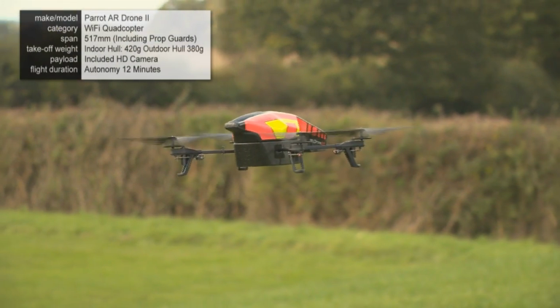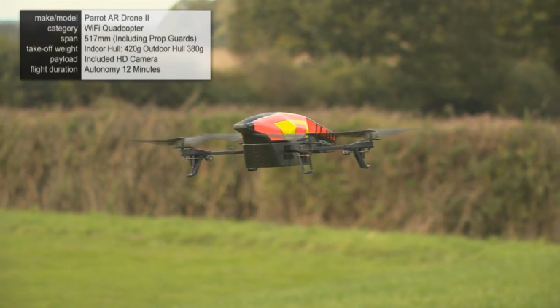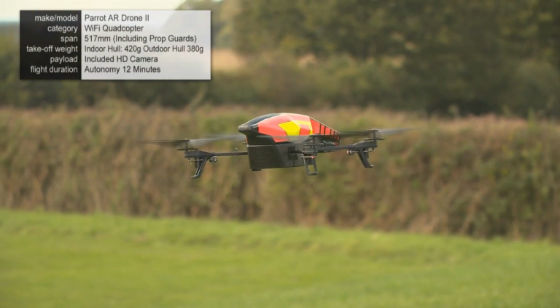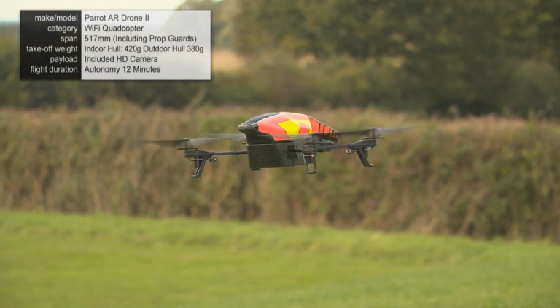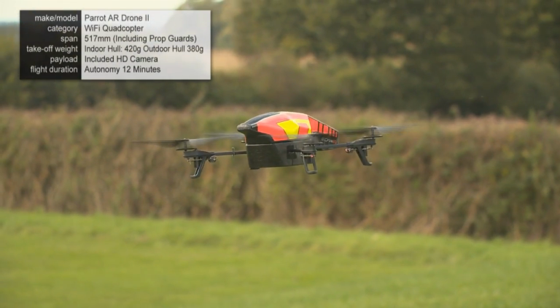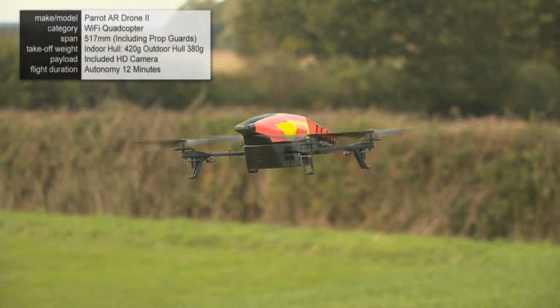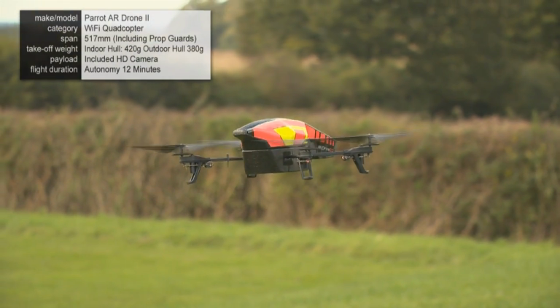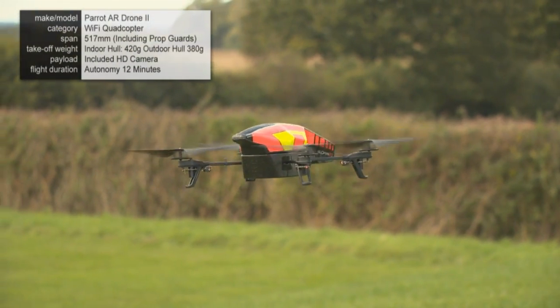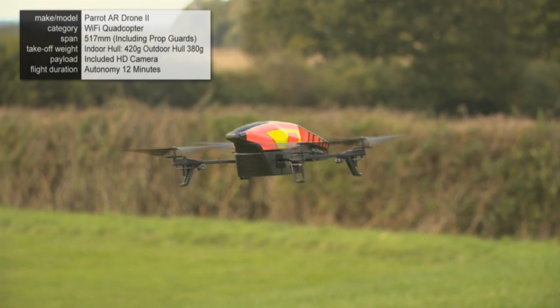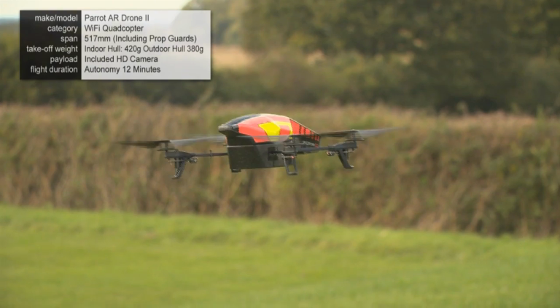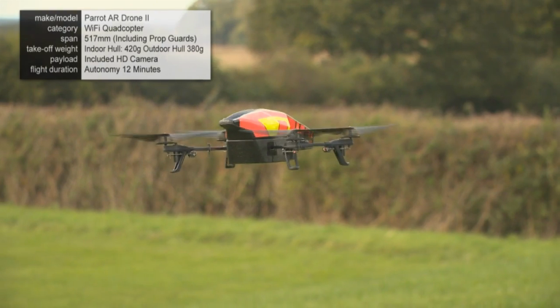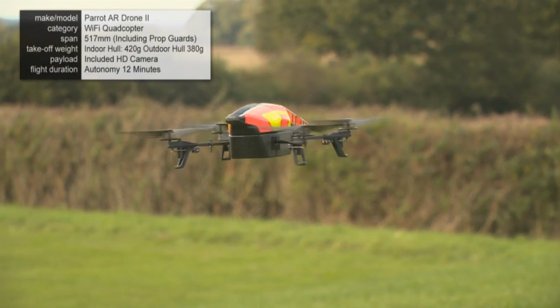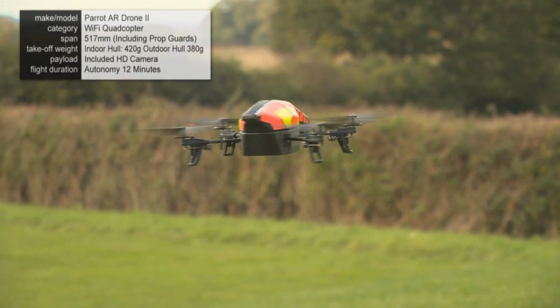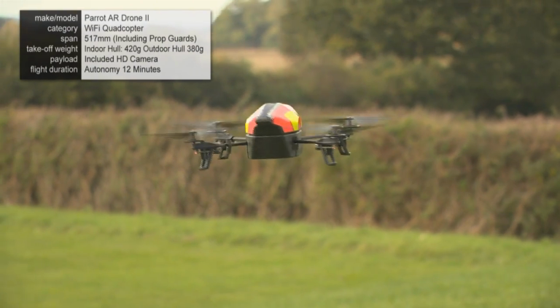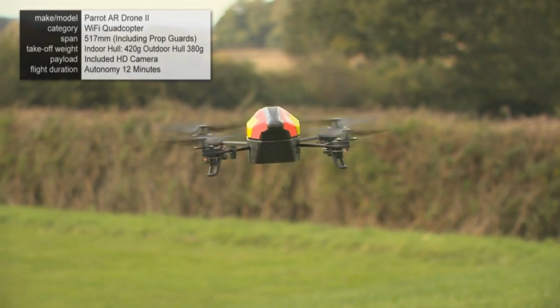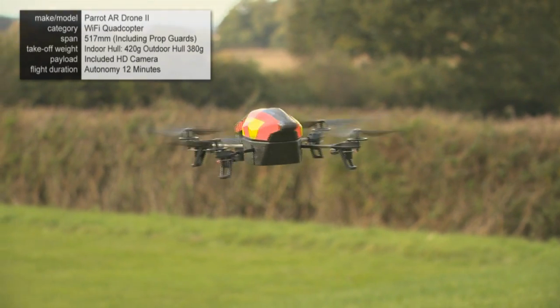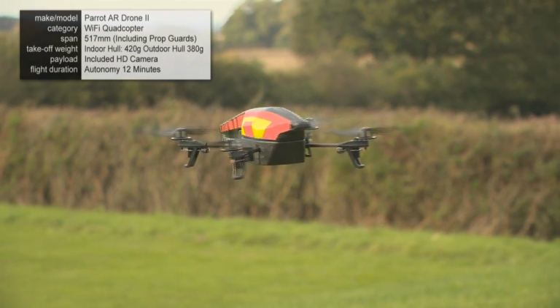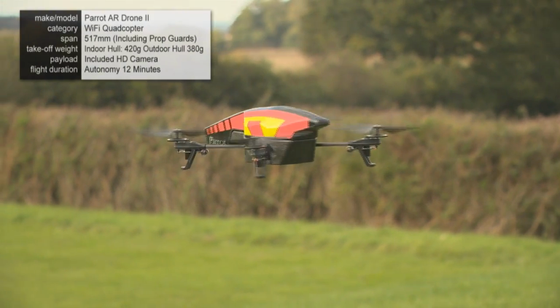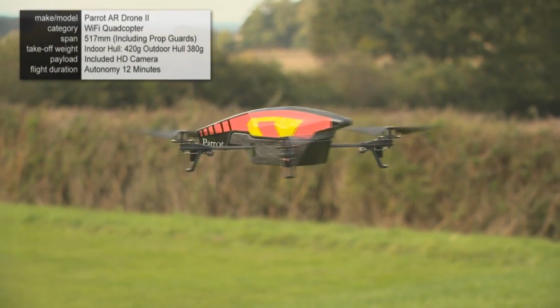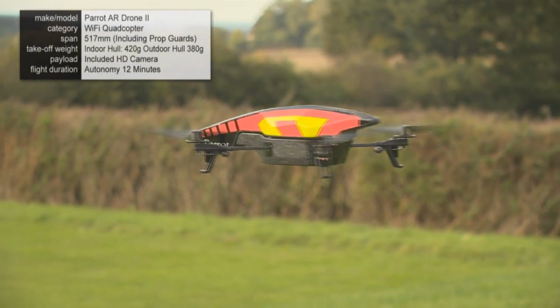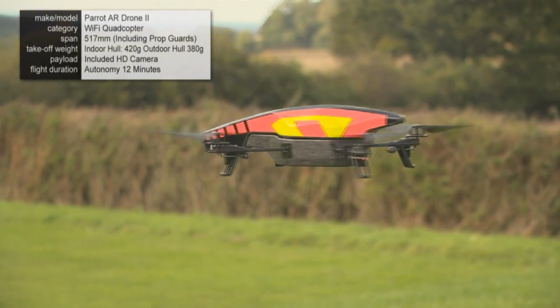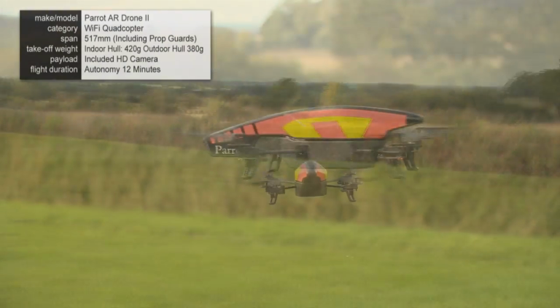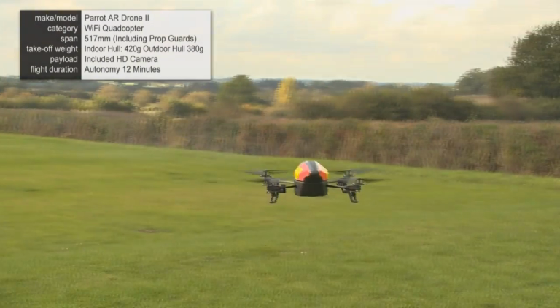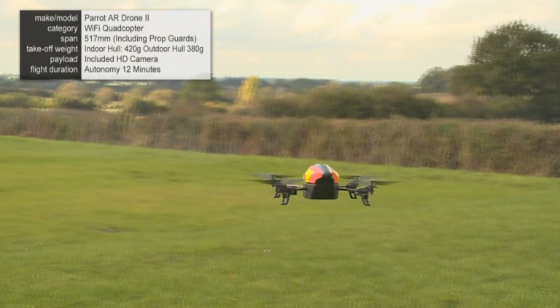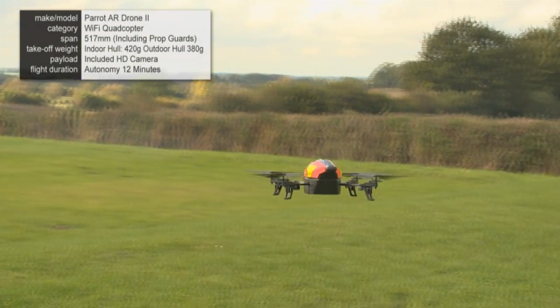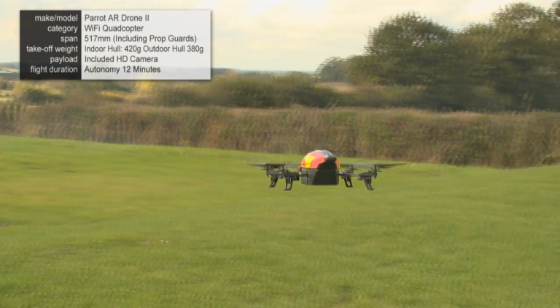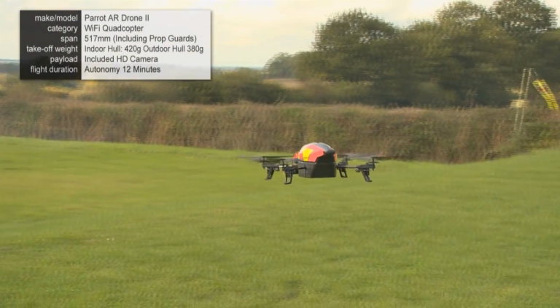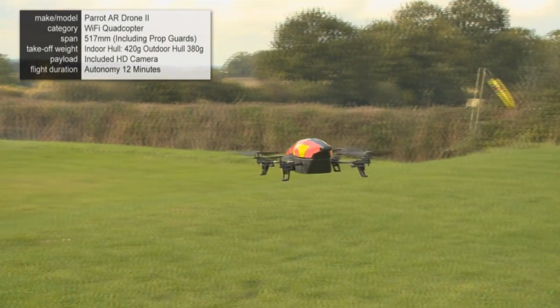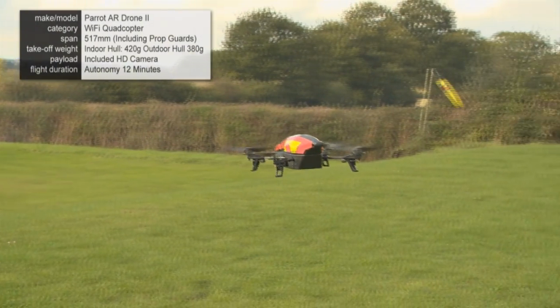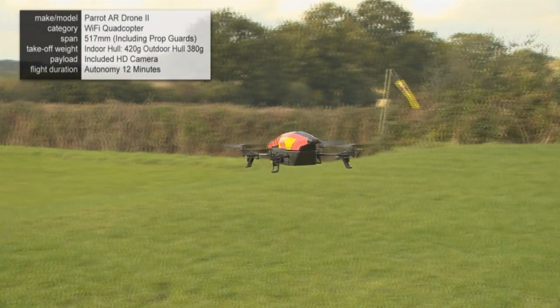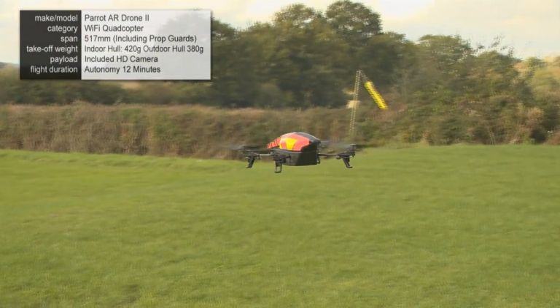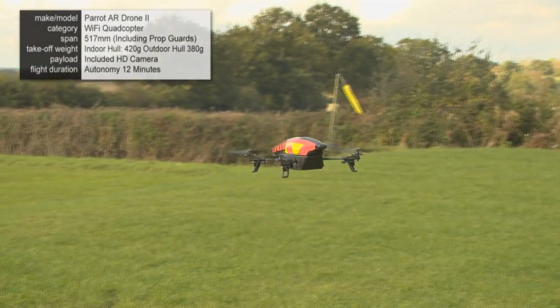It's got a downward-facing camera, so it's slightly lower resolution. It also does sonic height control.